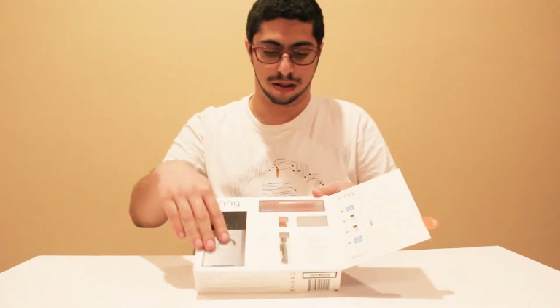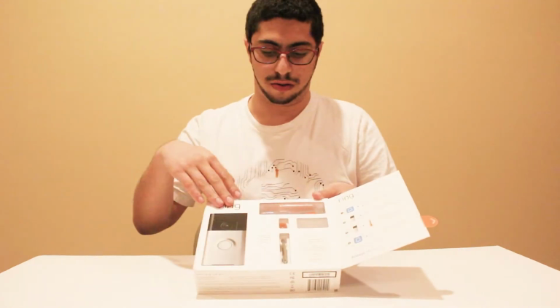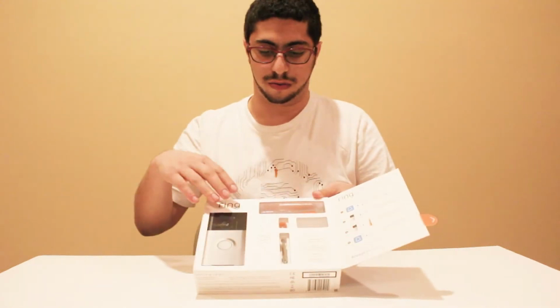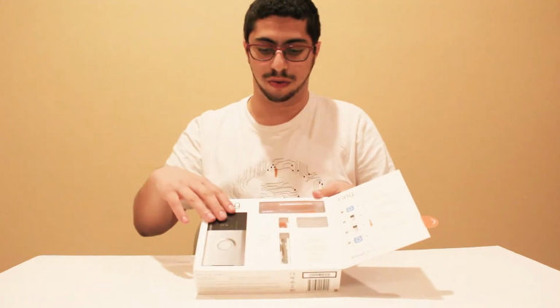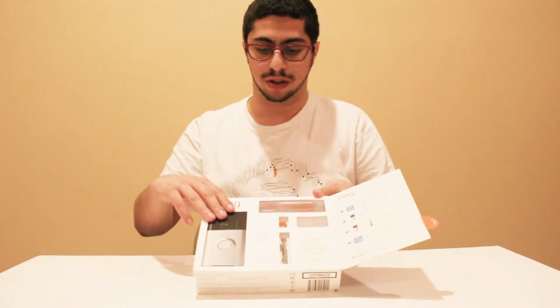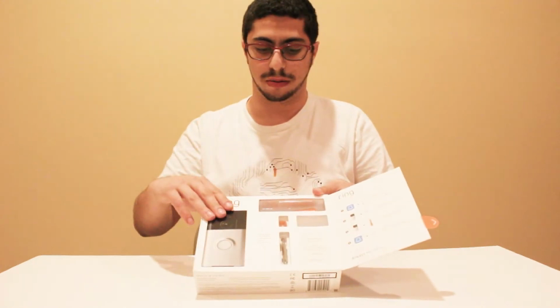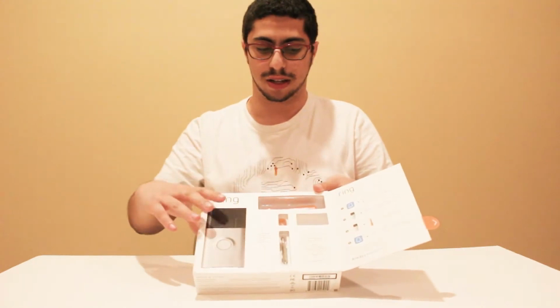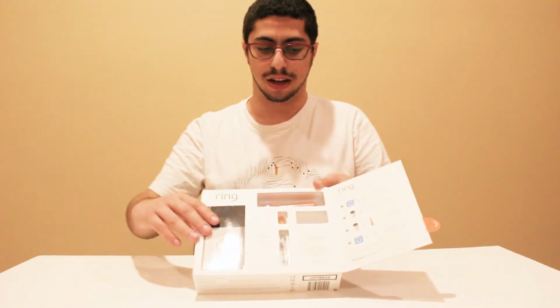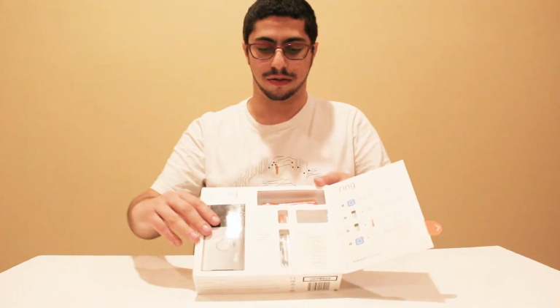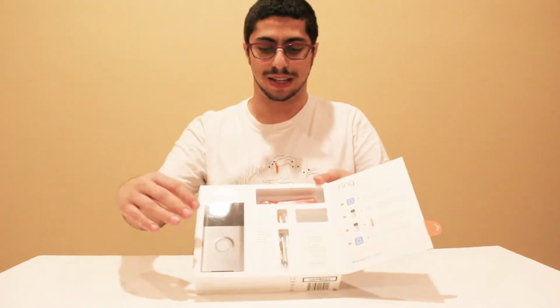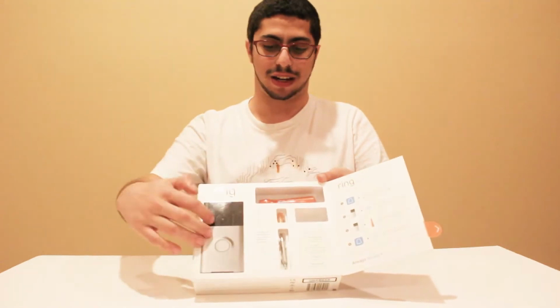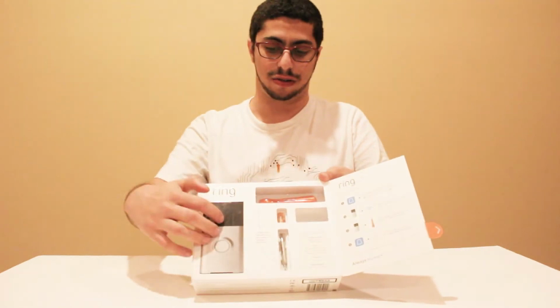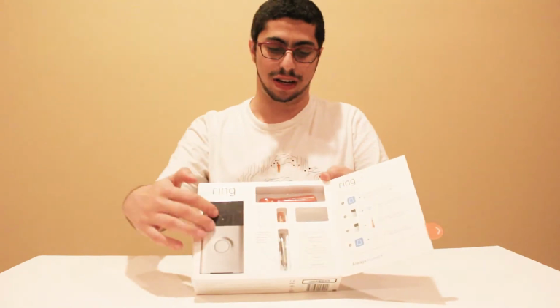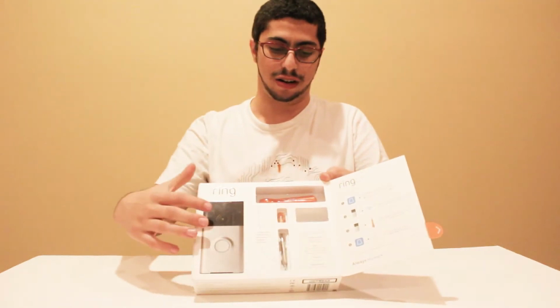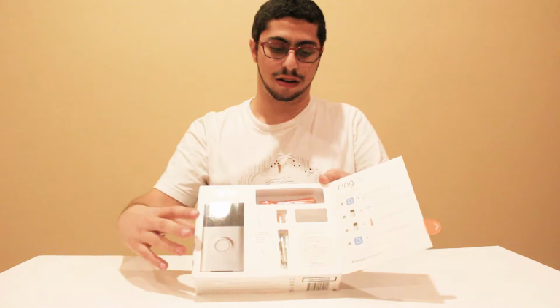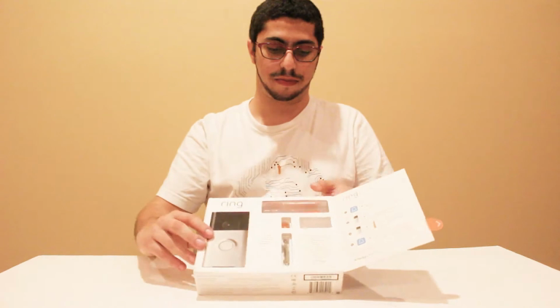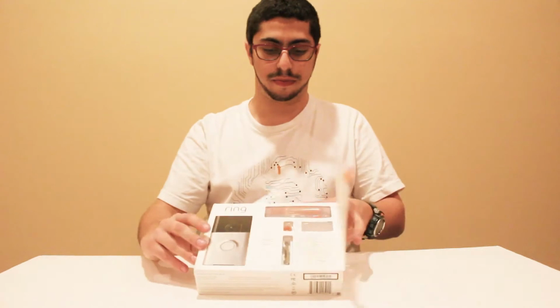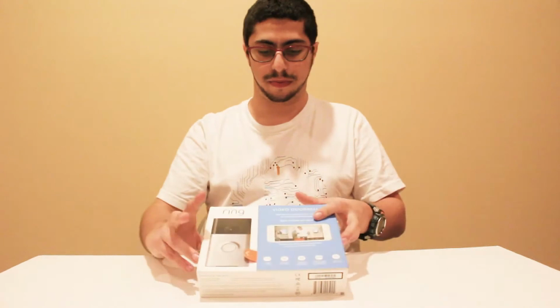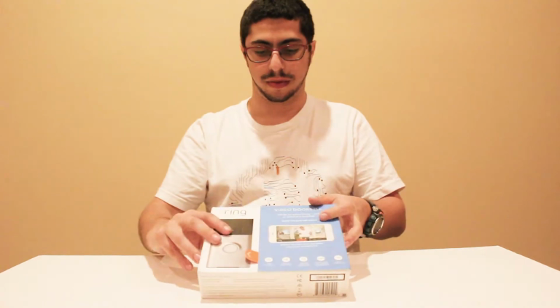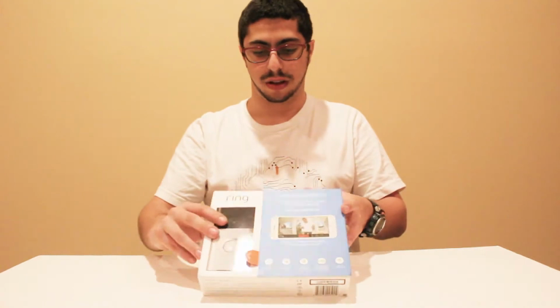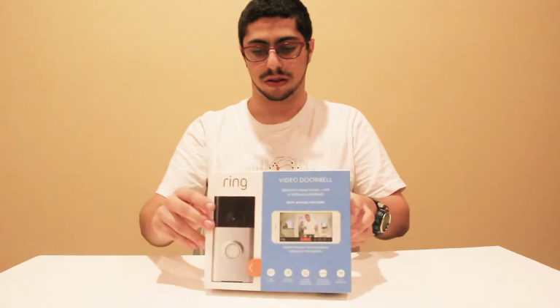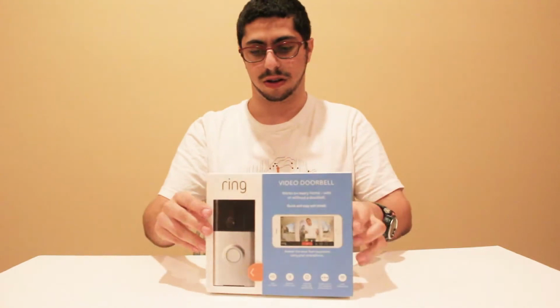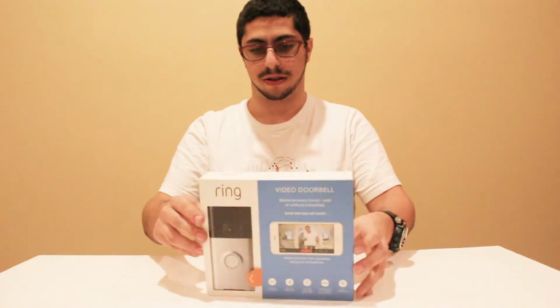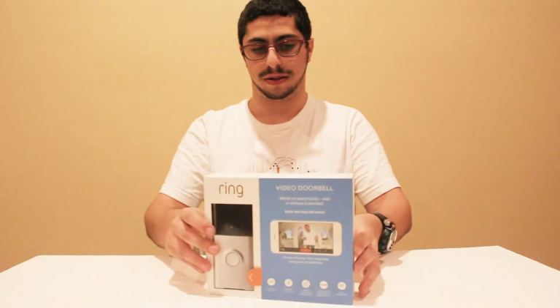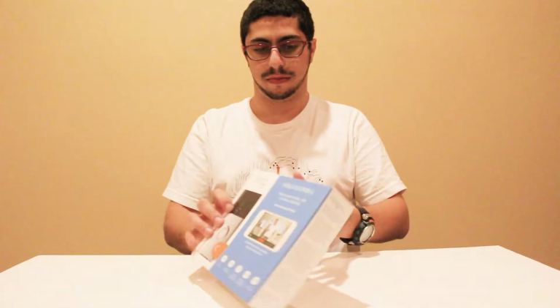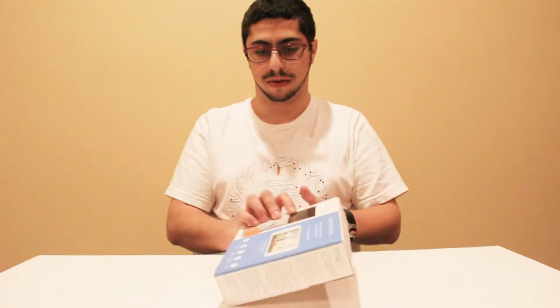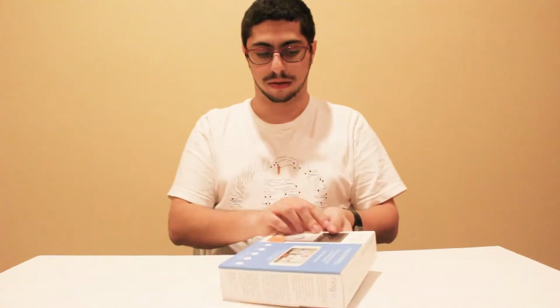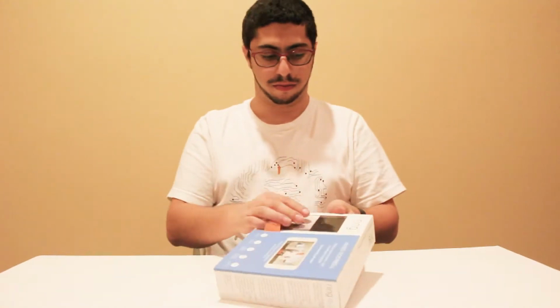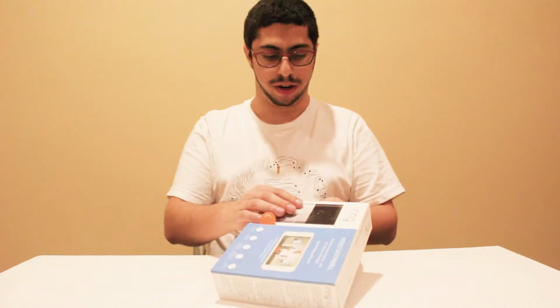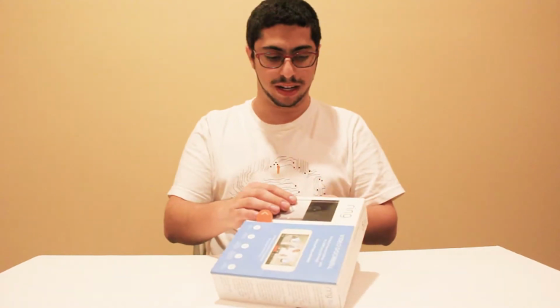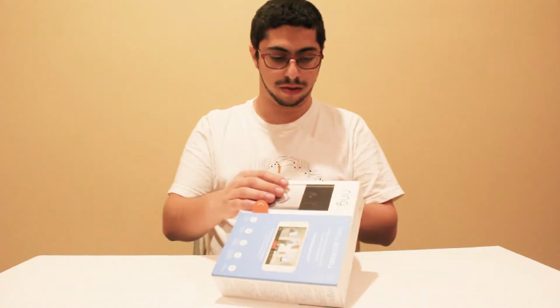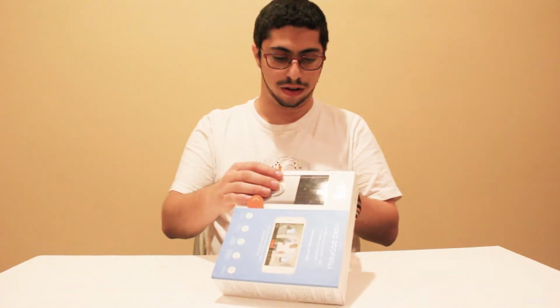The Ring doorbell itself is actually right here. So let's break into it.